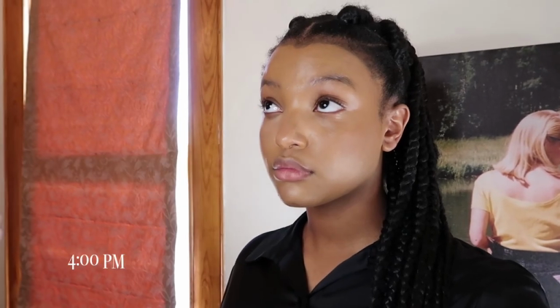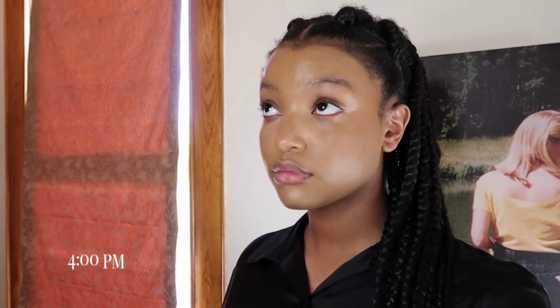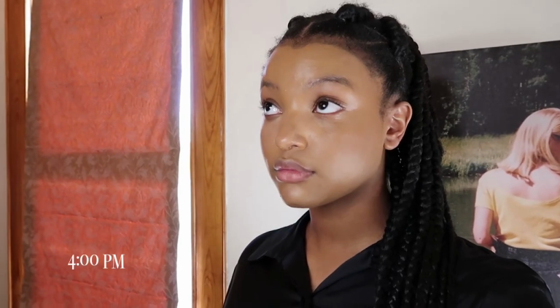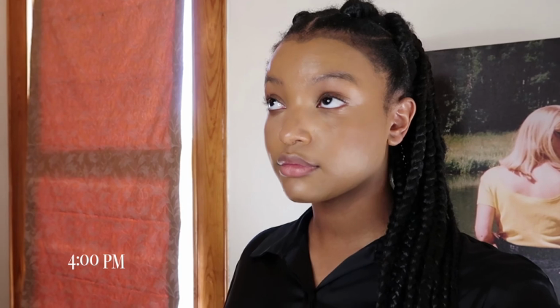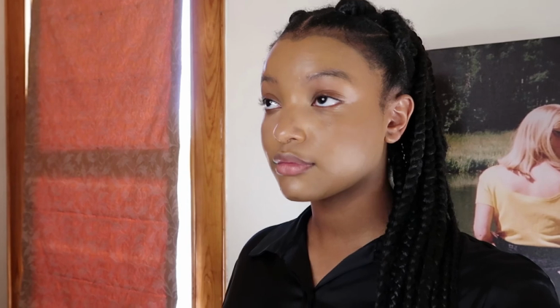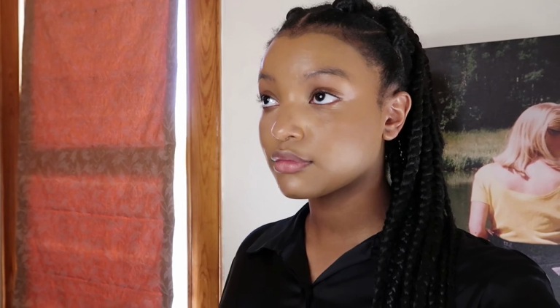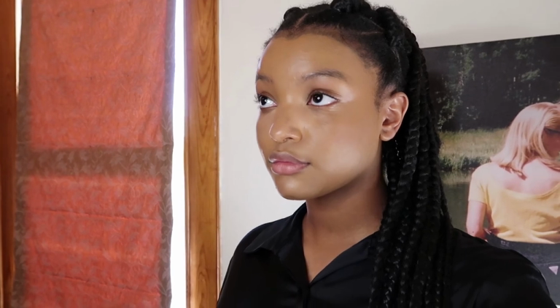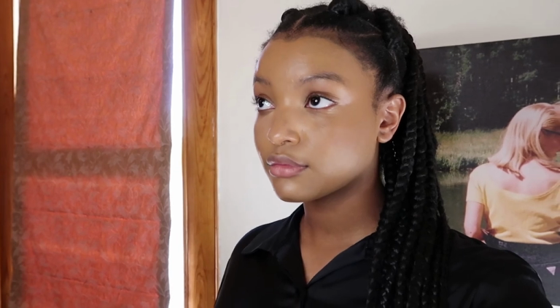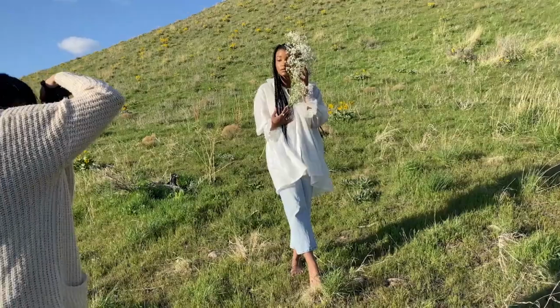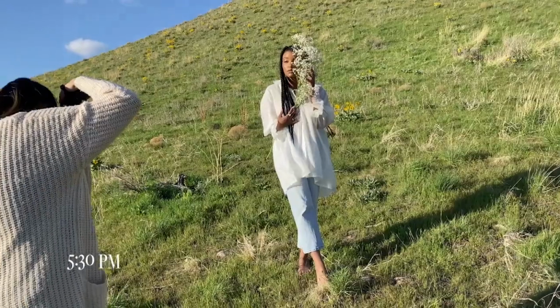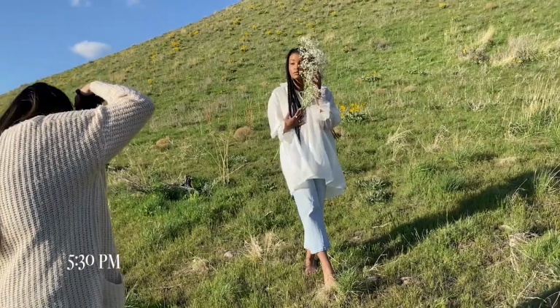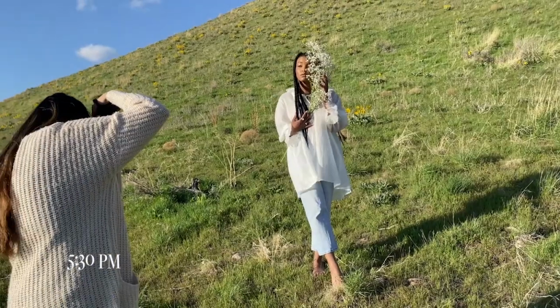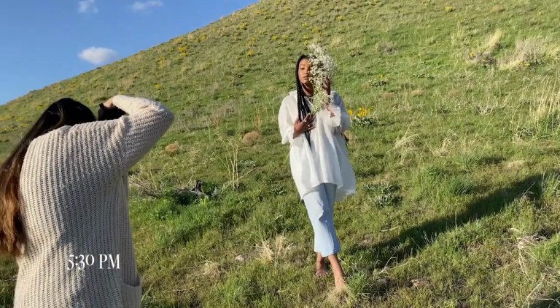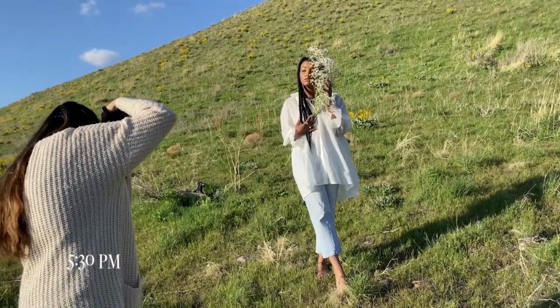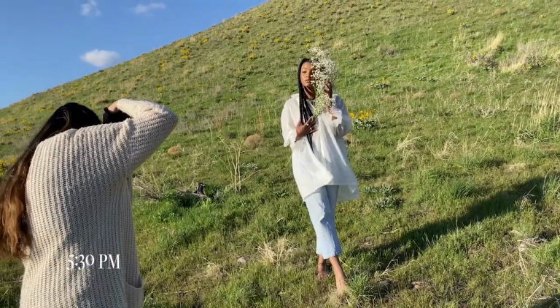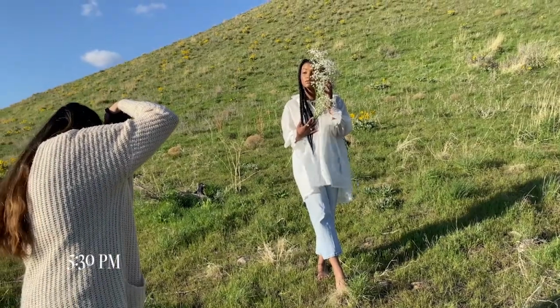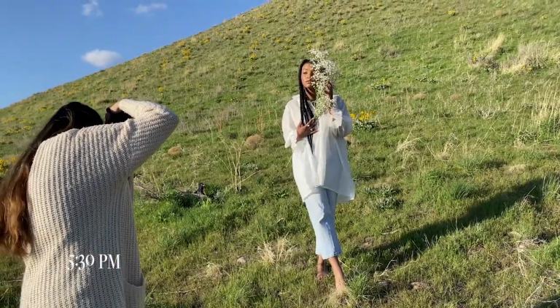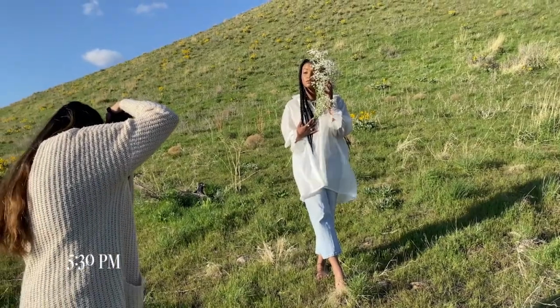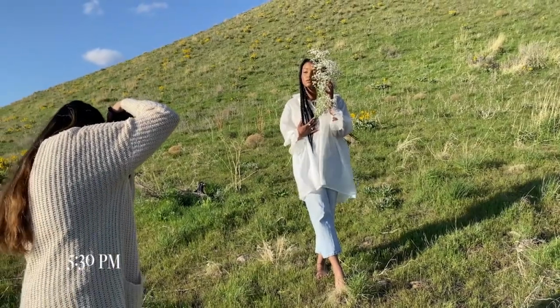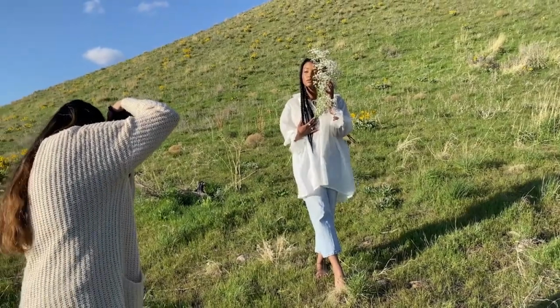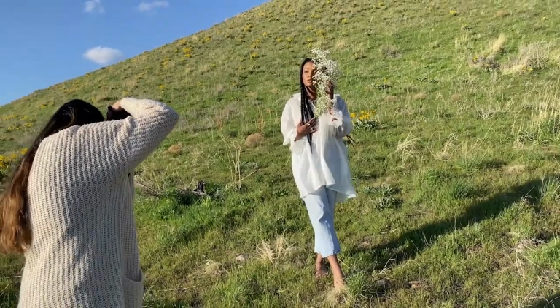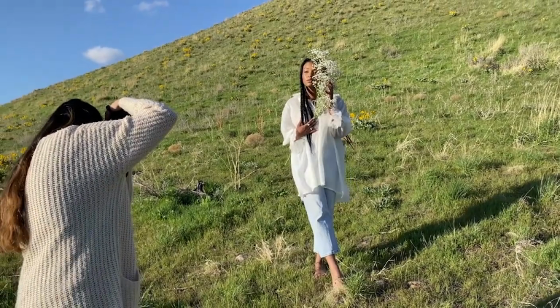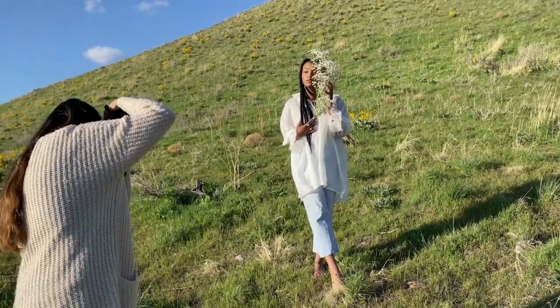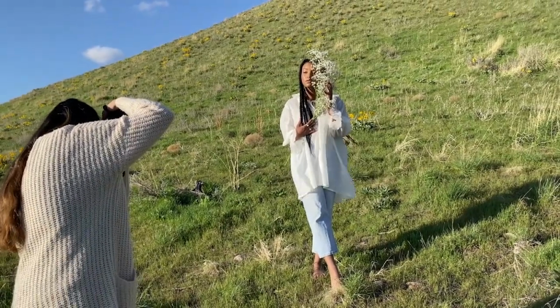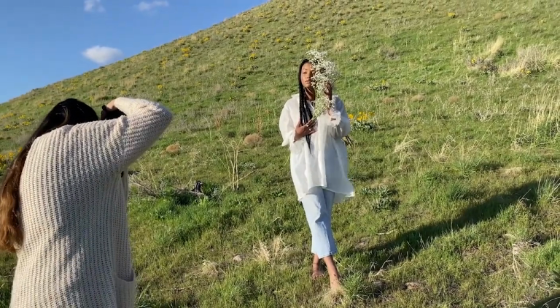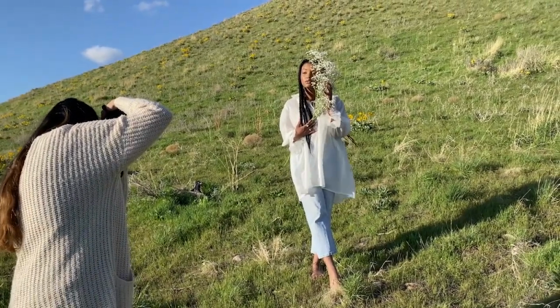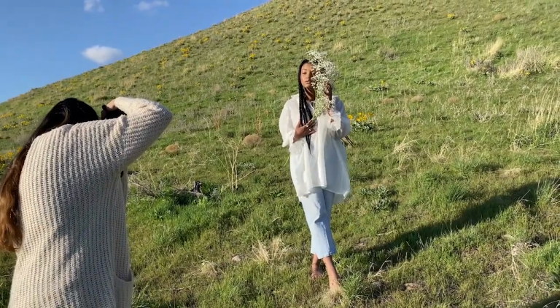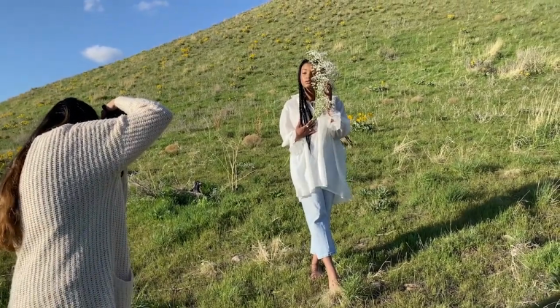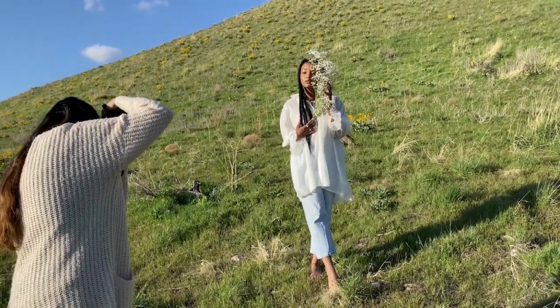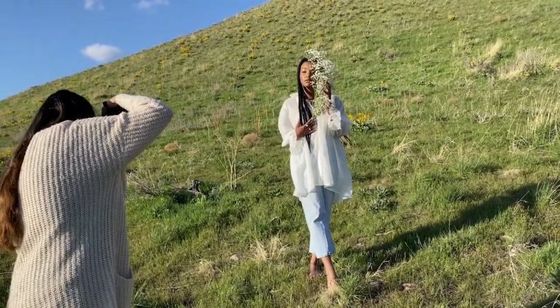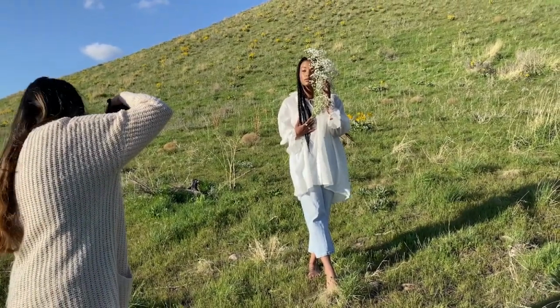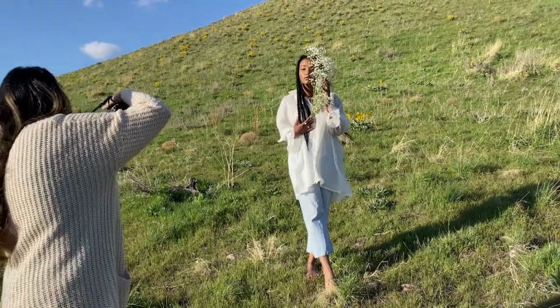Hello, and welcome back to my YouTube channel. My name is Sierra Rose, and this is how I relax and unwind after a photoshoot.